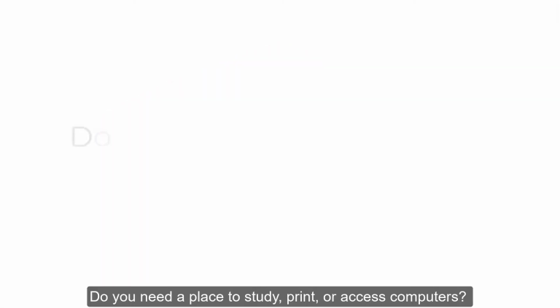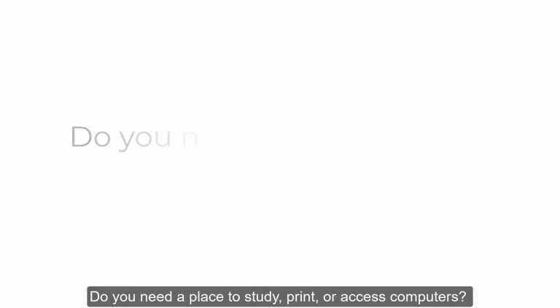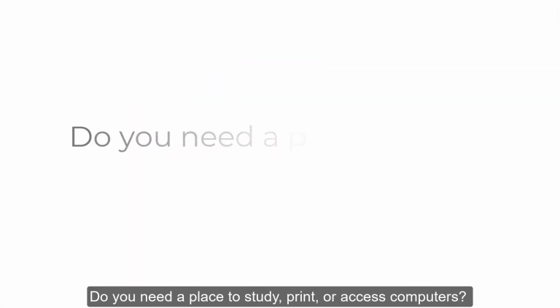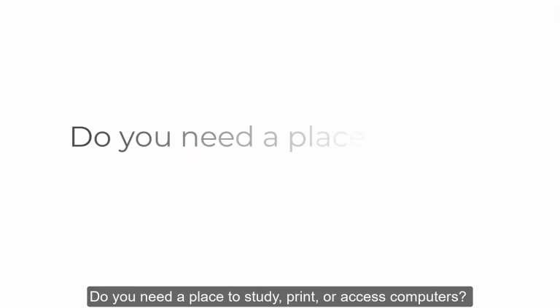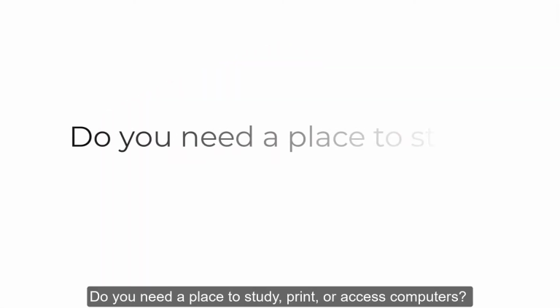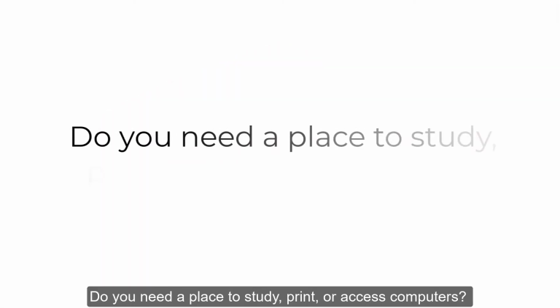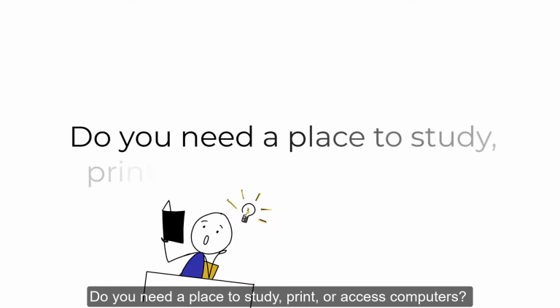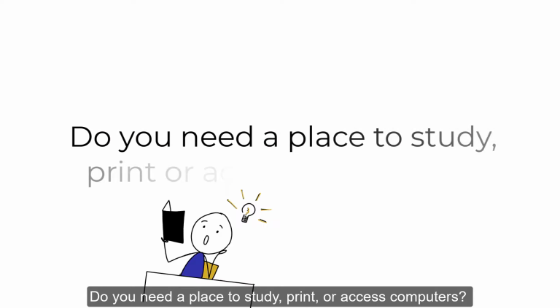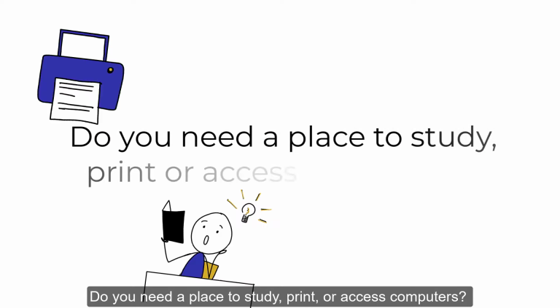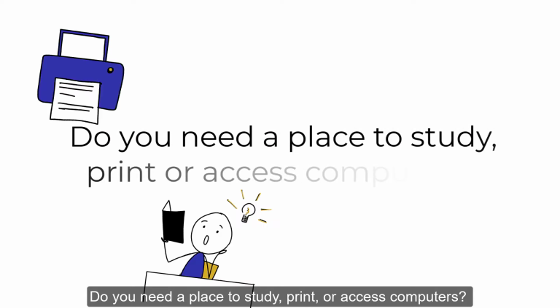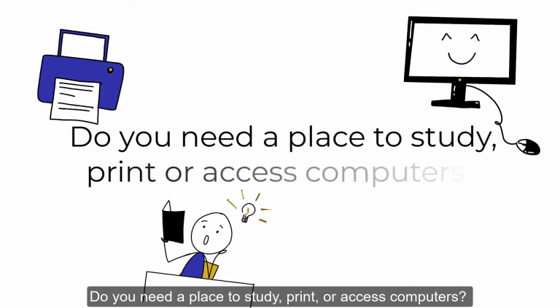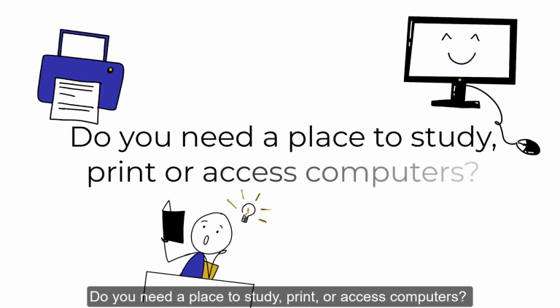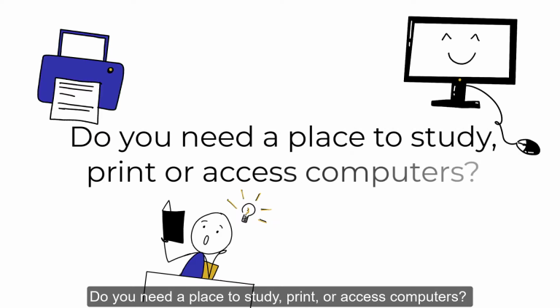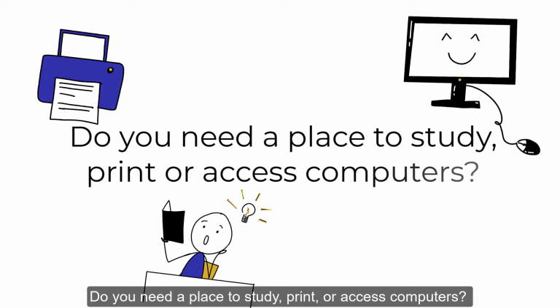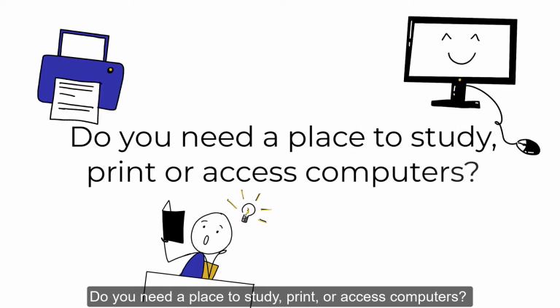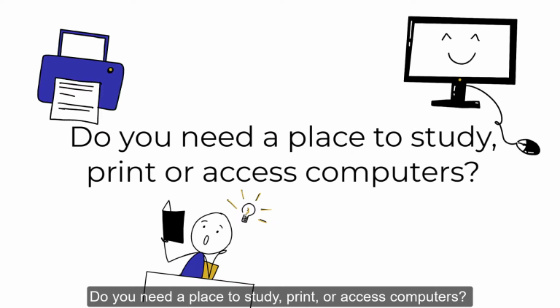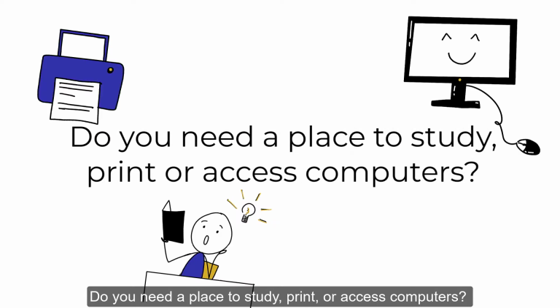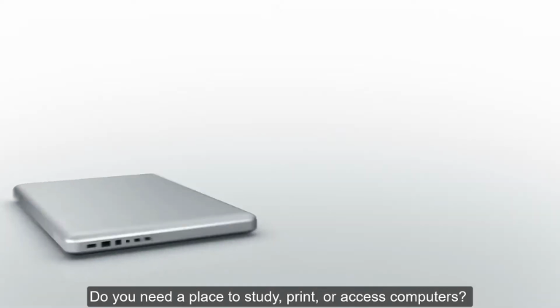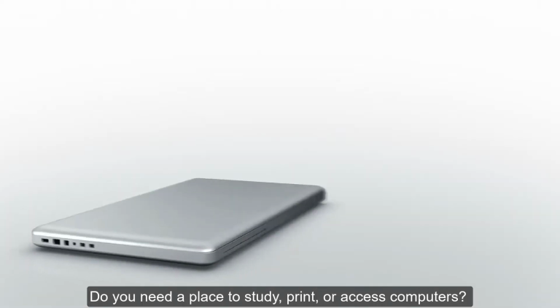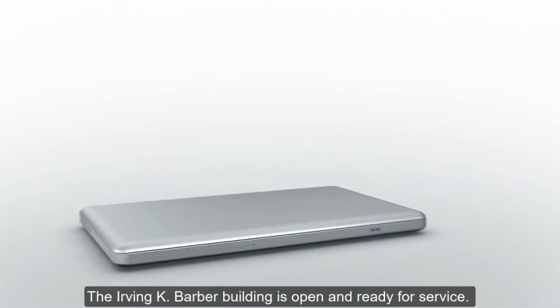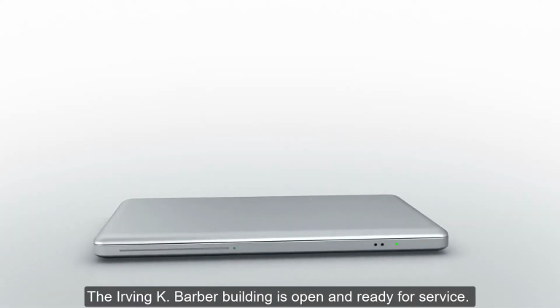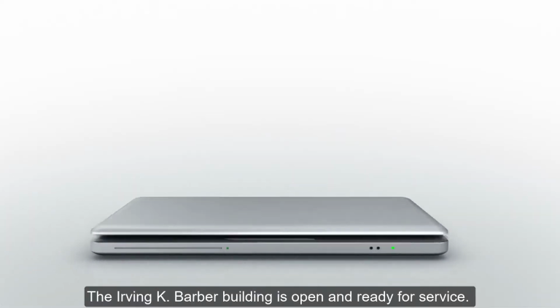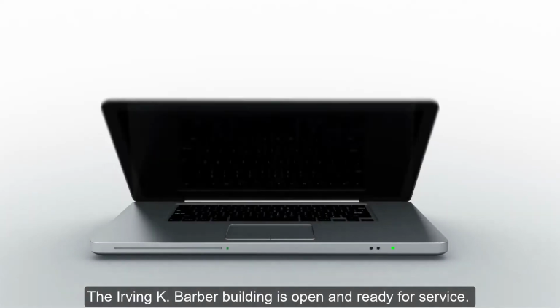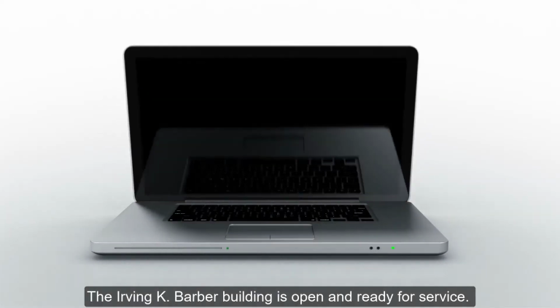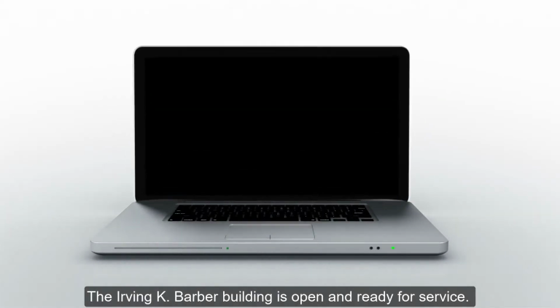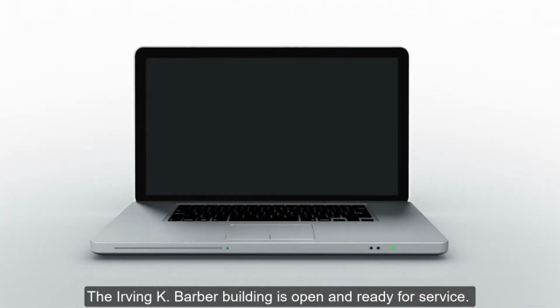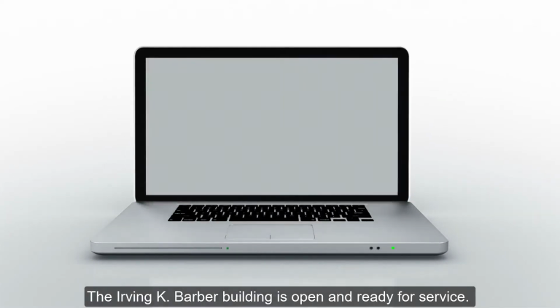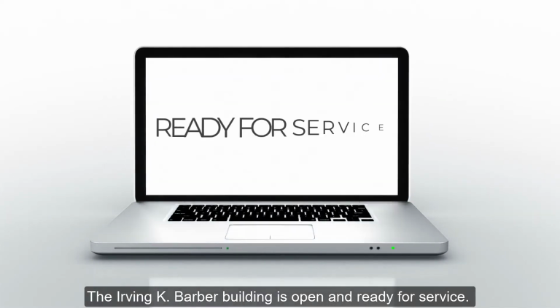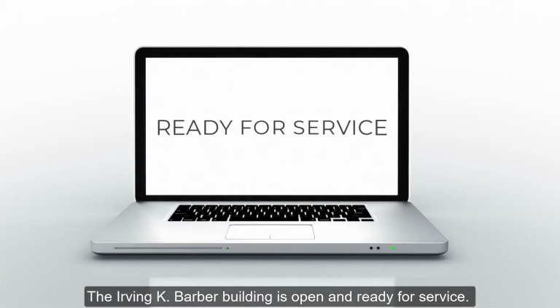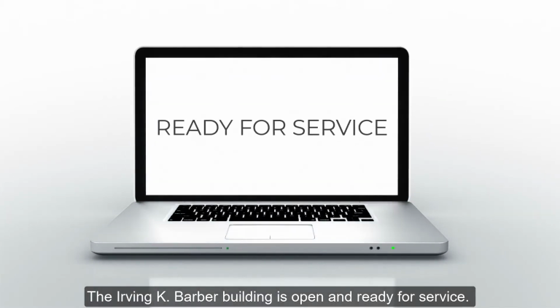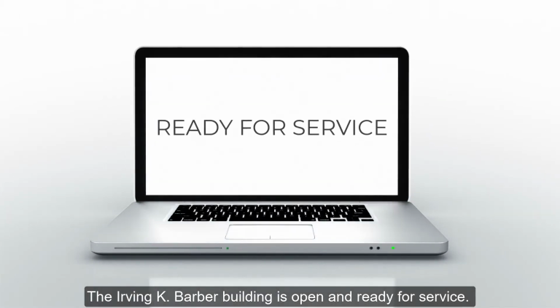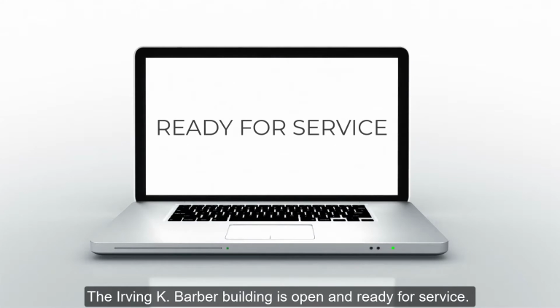Do you need a place to study, print, or access computers? The Irving K. Barber Building is open and ready for service.